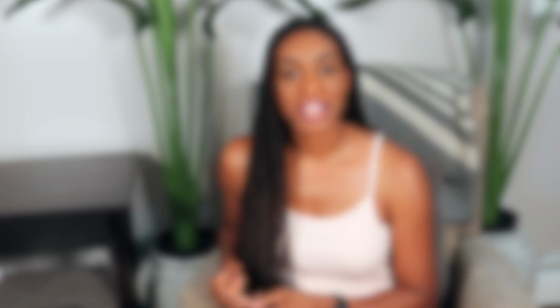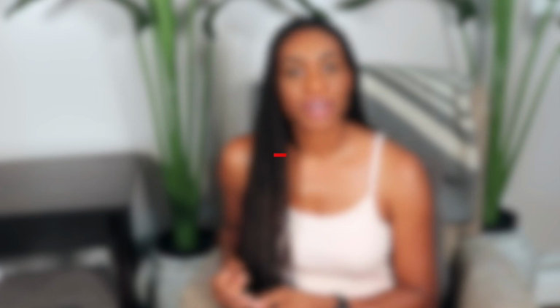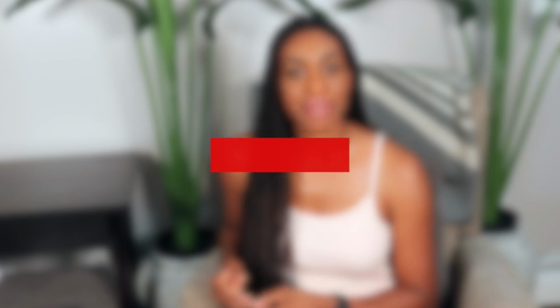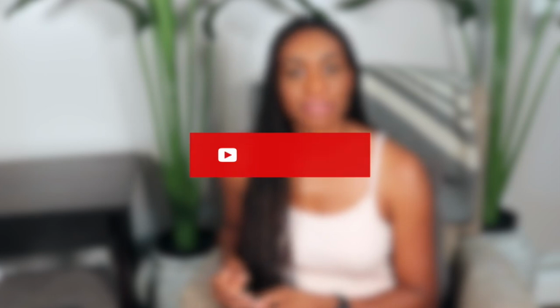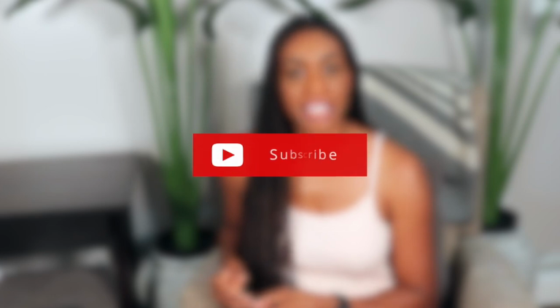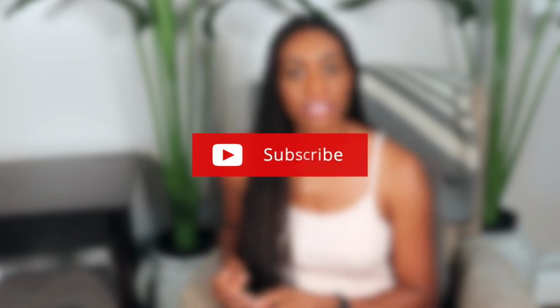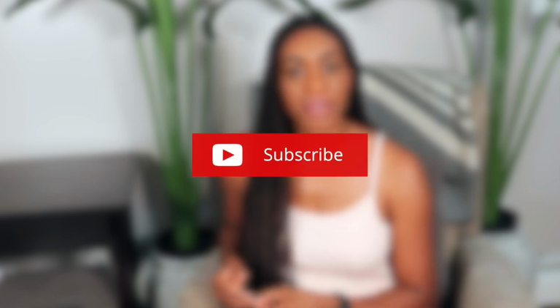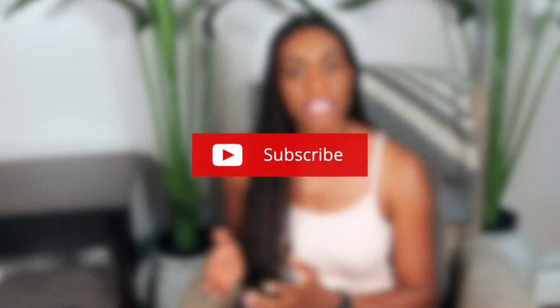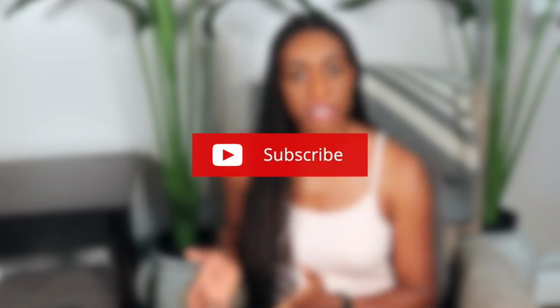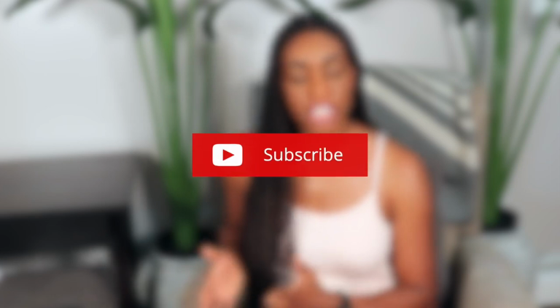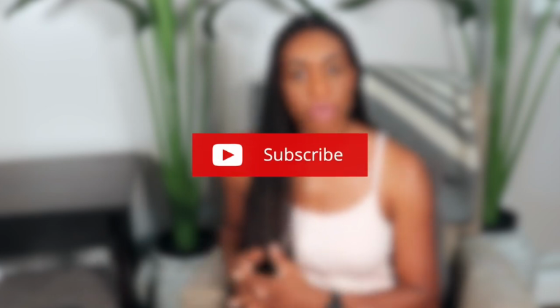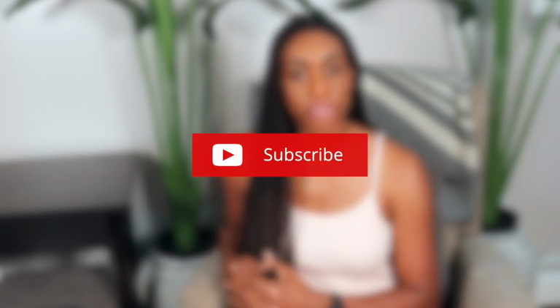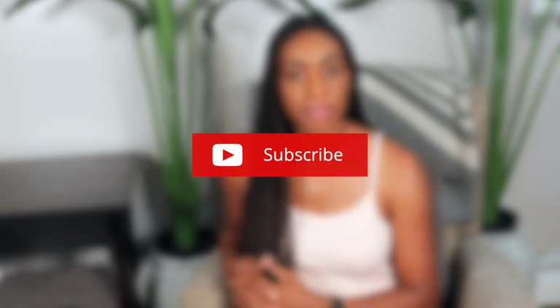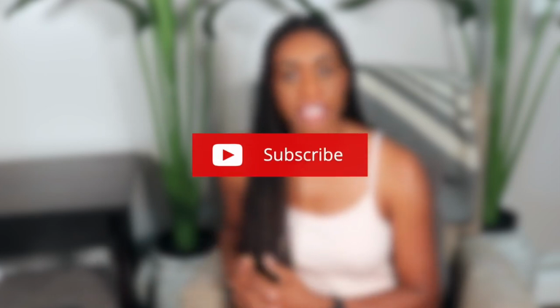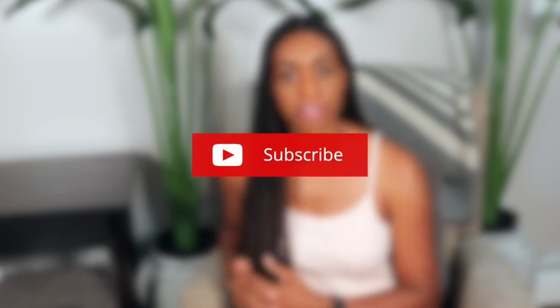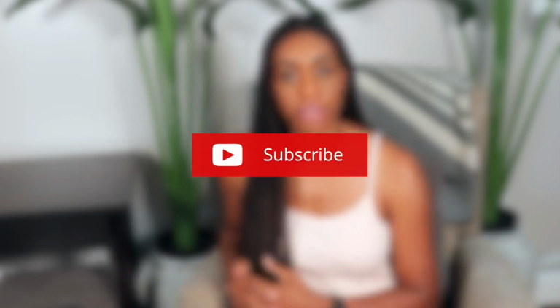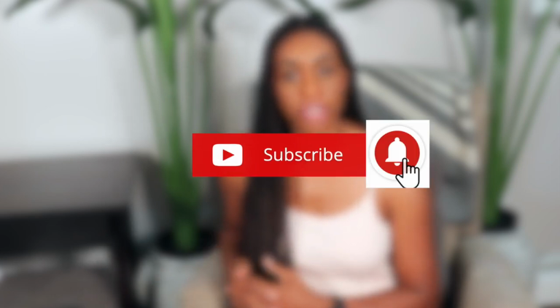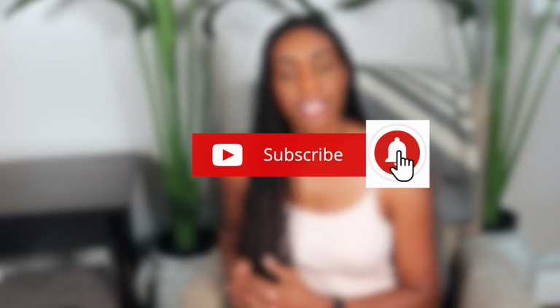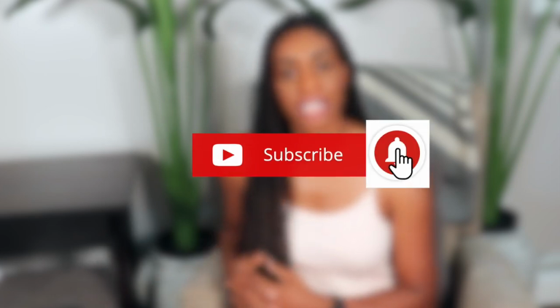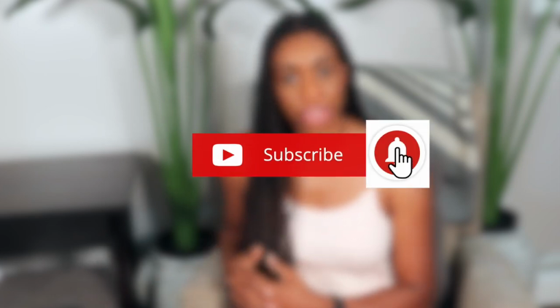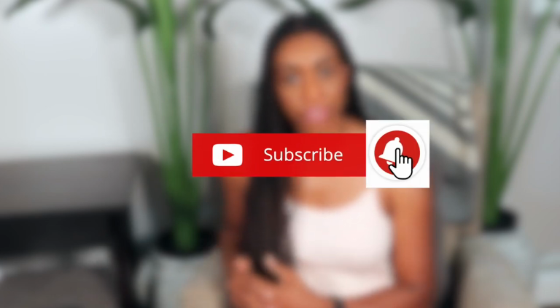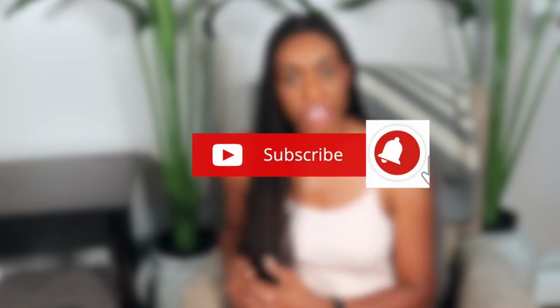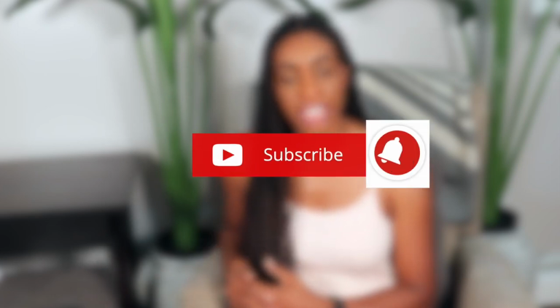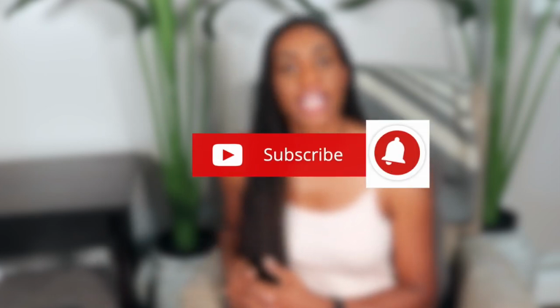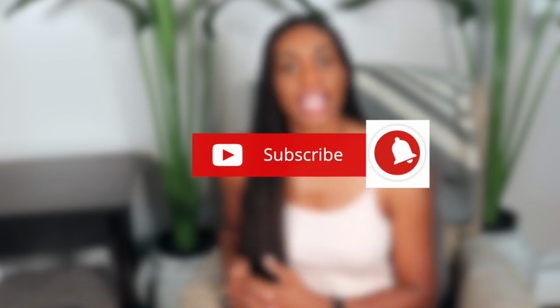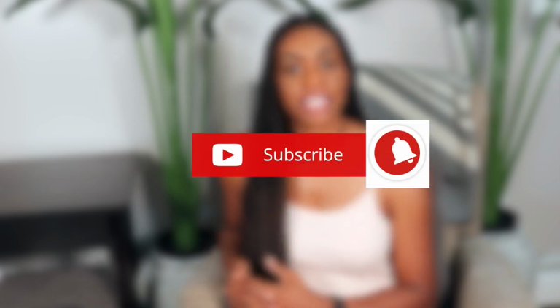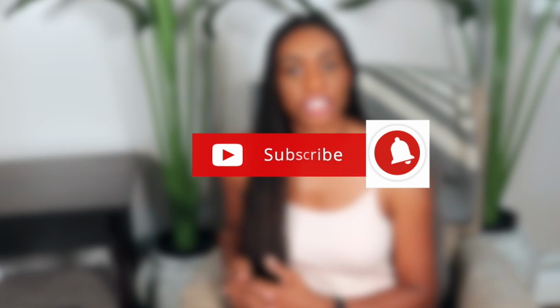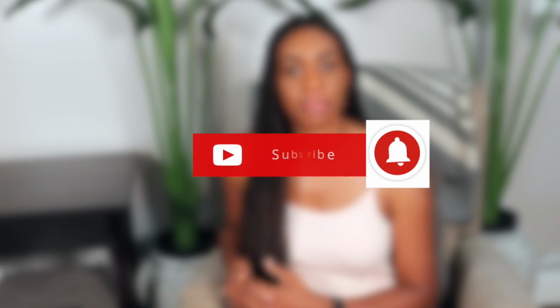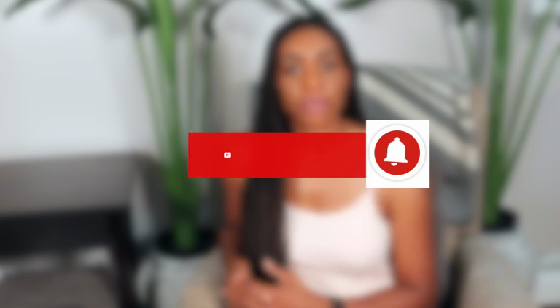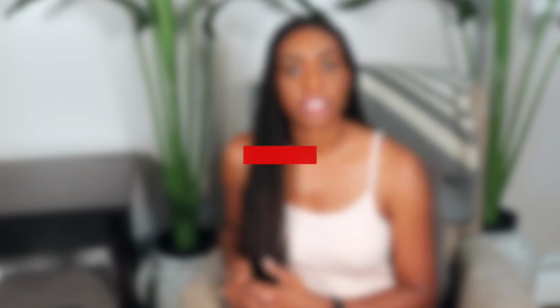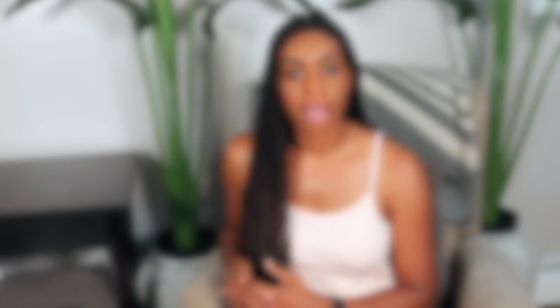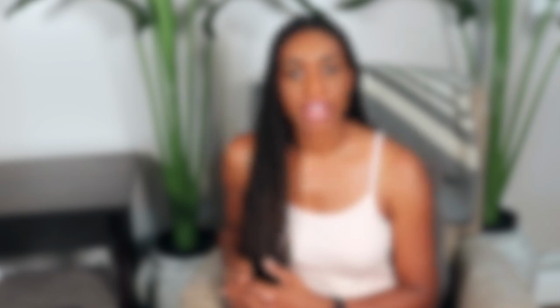I just wanted to take this opportunity to ask you to subscribe to the channel and click that notification bell so you don't miss any of my recent uploads.